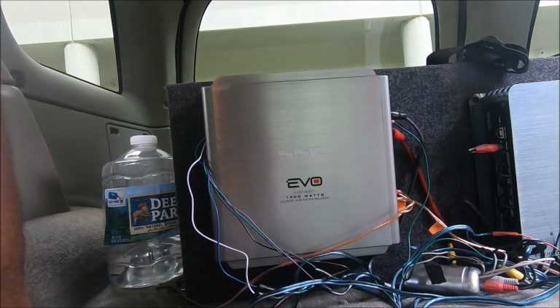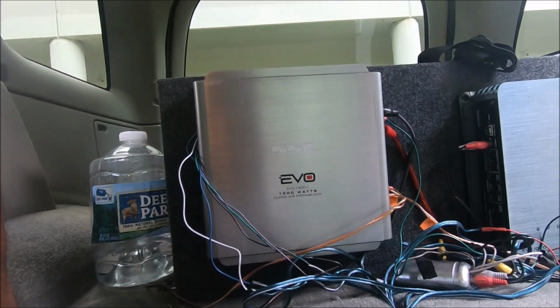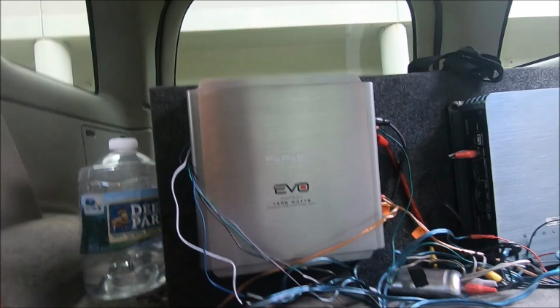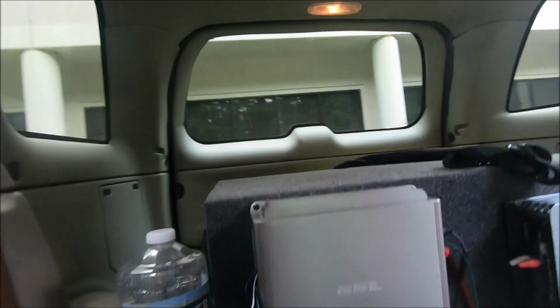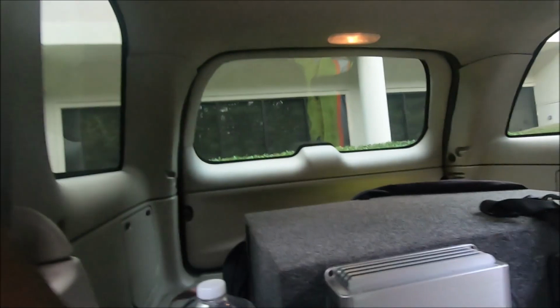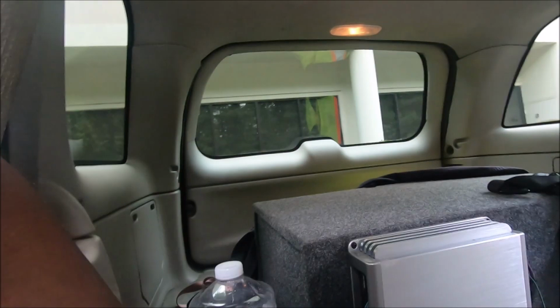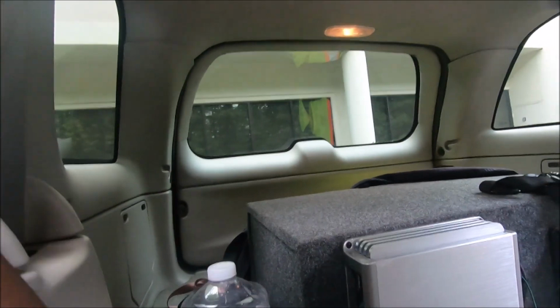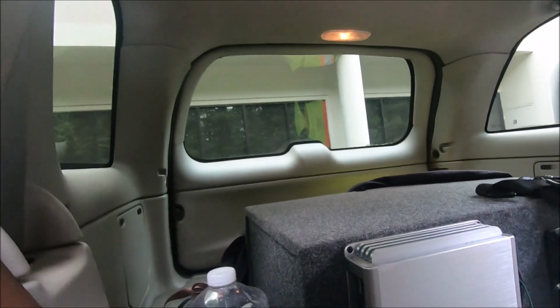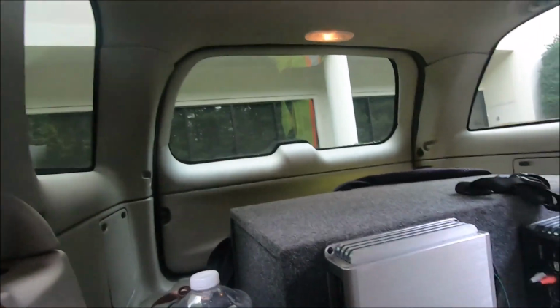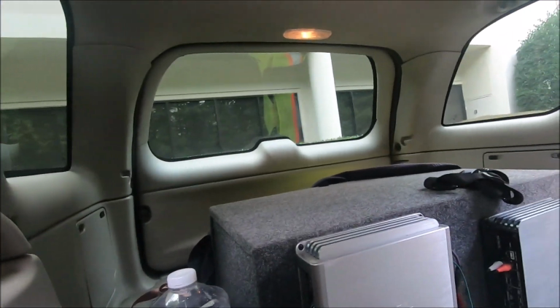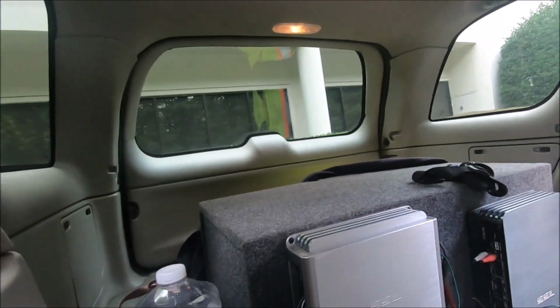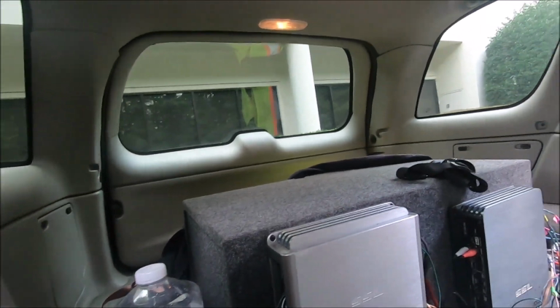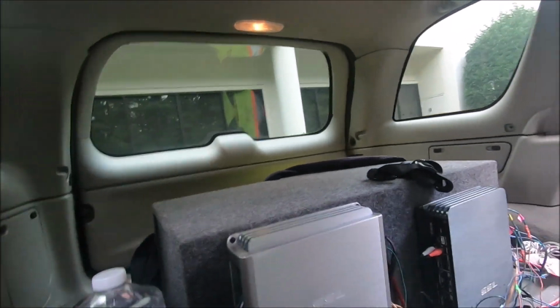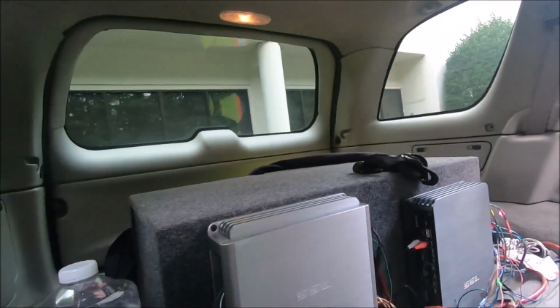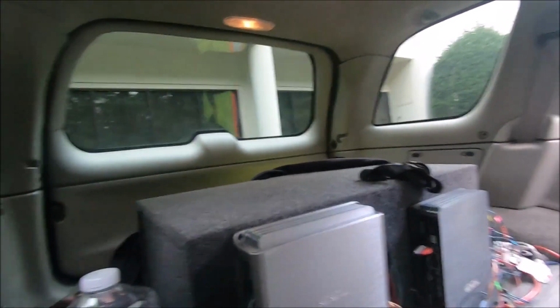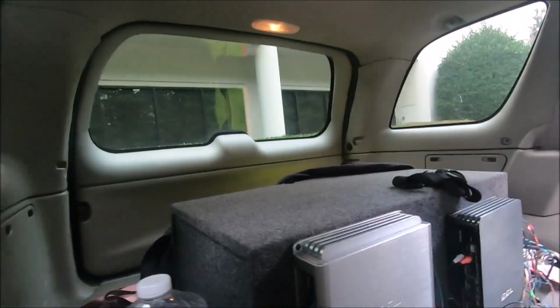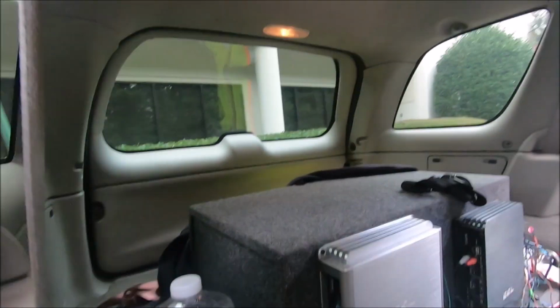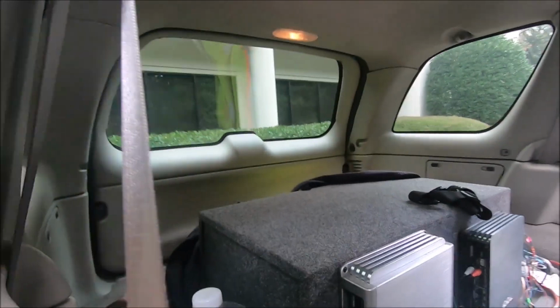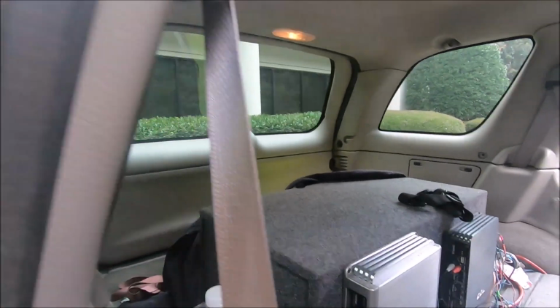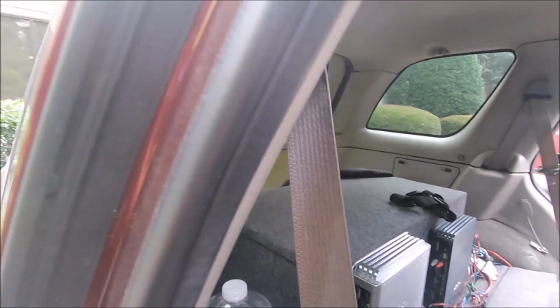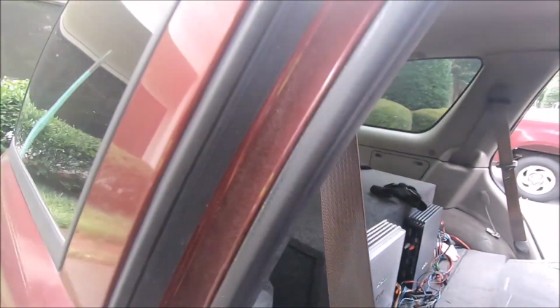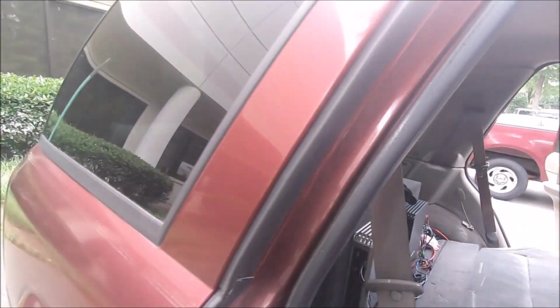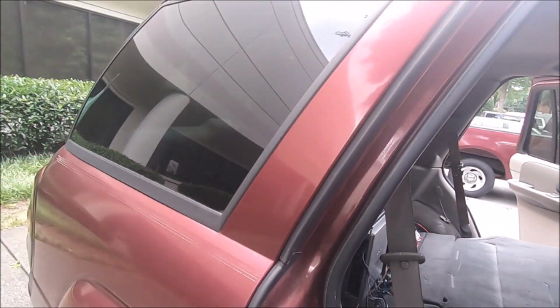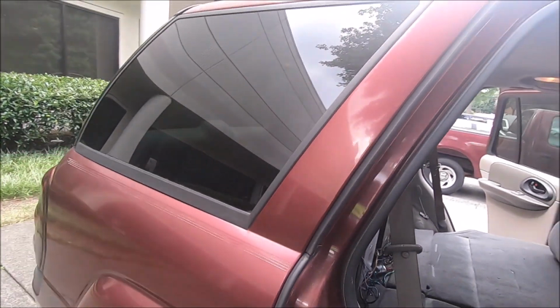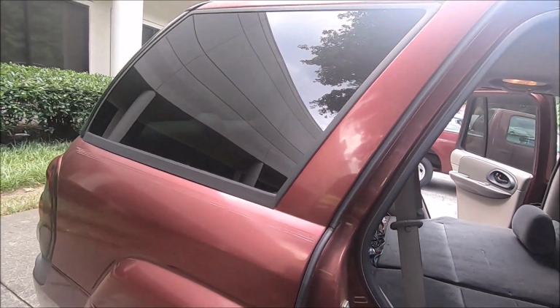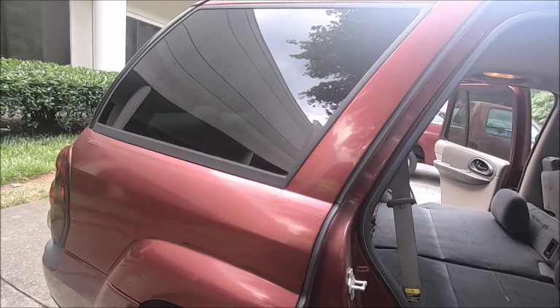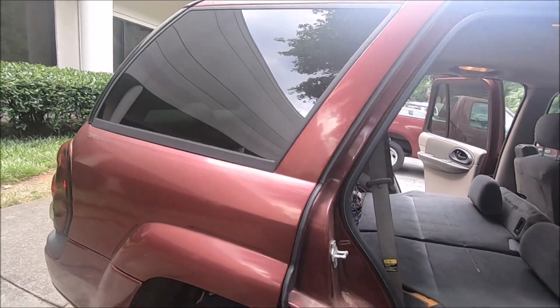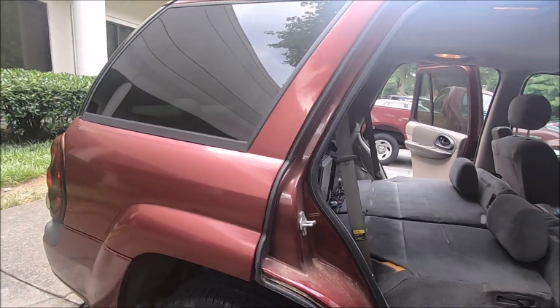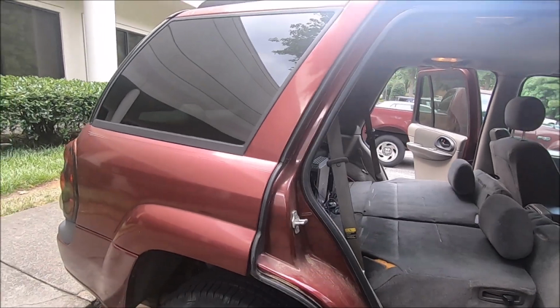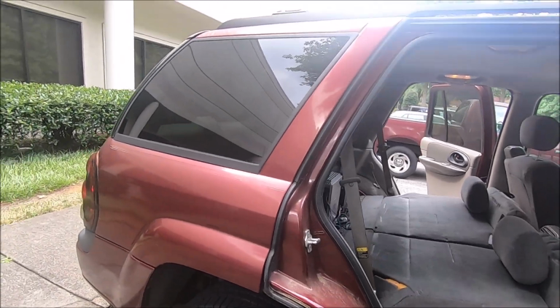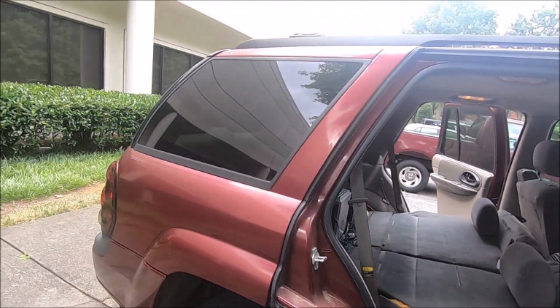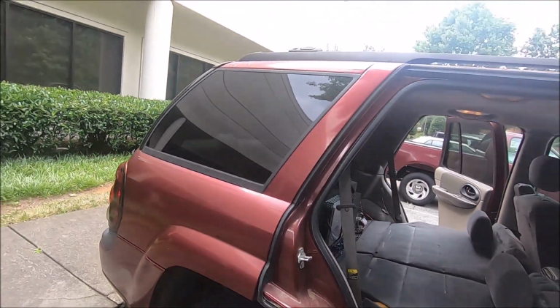And this speaker box looked a lot bigger when I first bought it. Now it looks small. I guess I need to go get me a bigger speaker box.